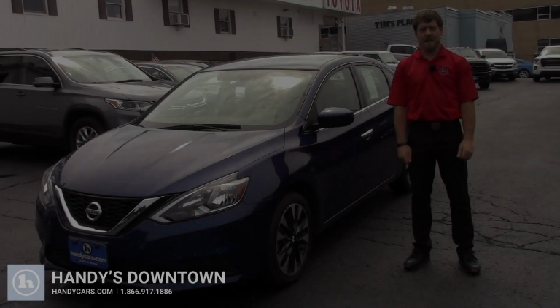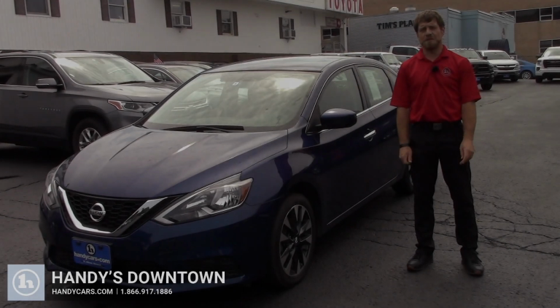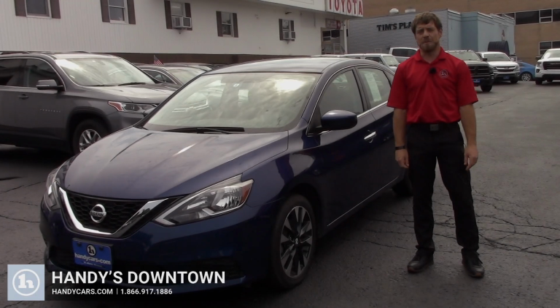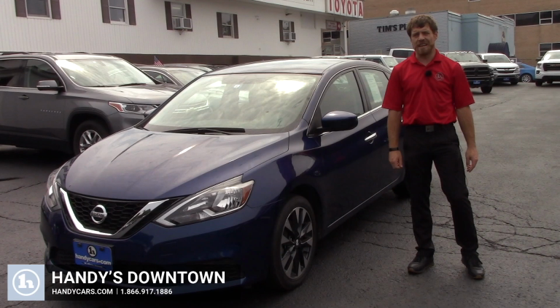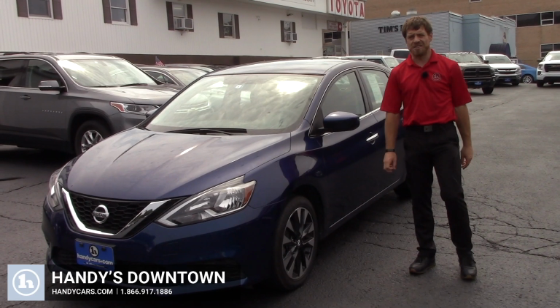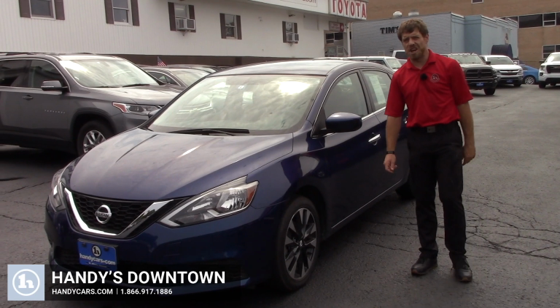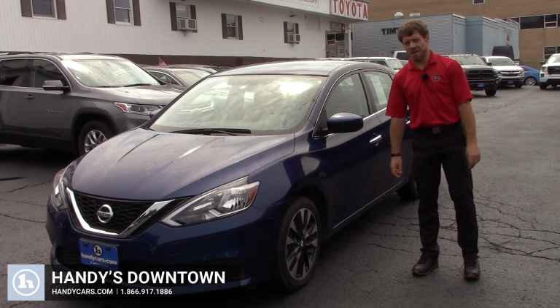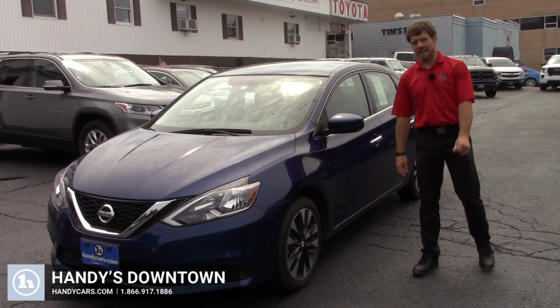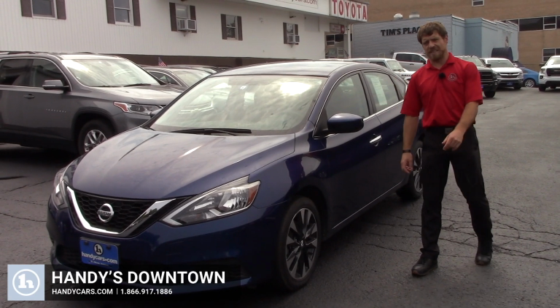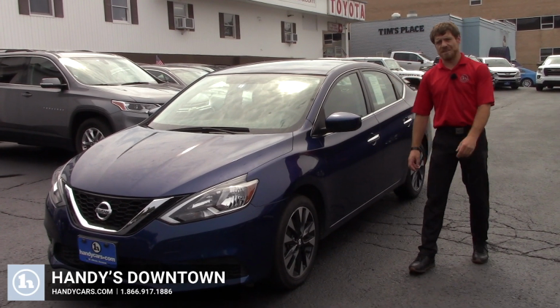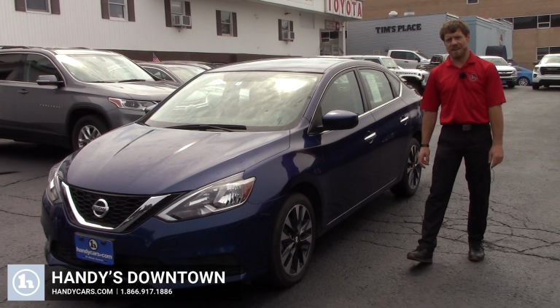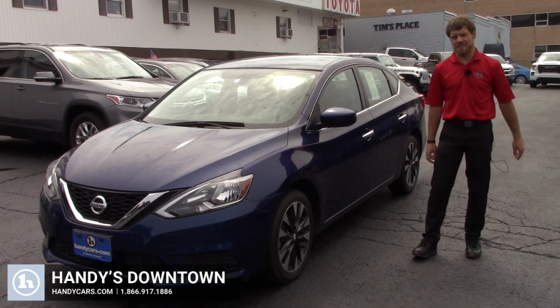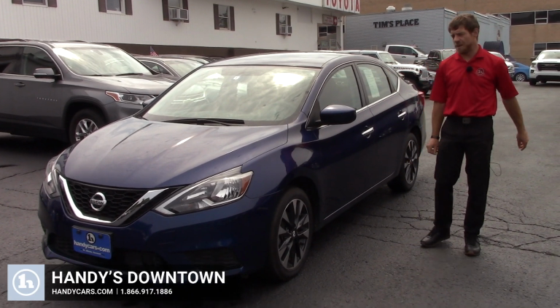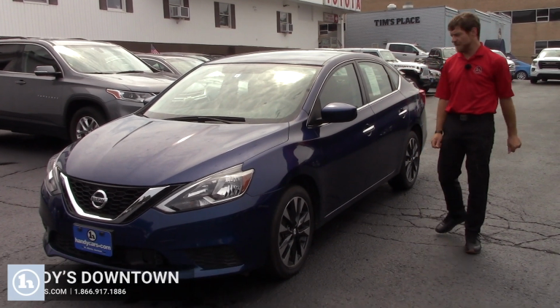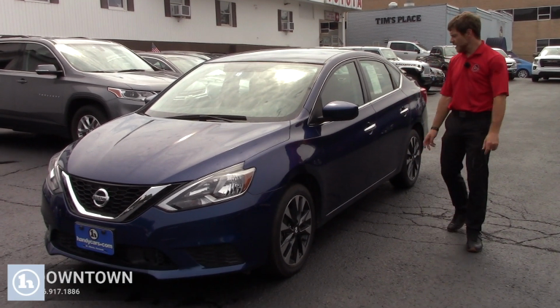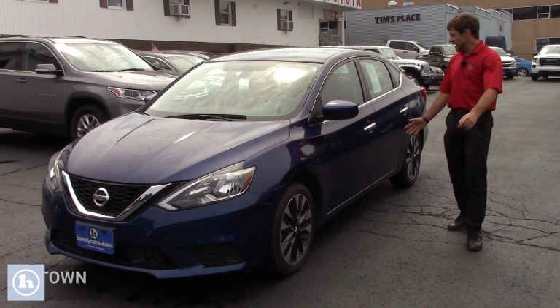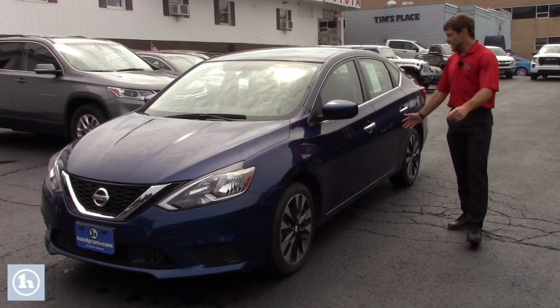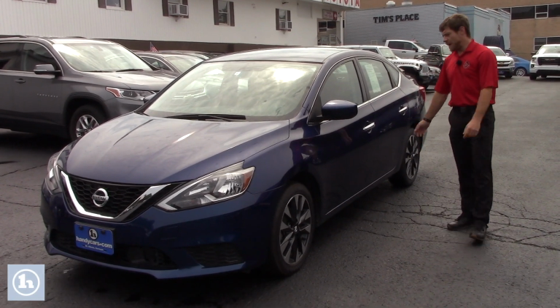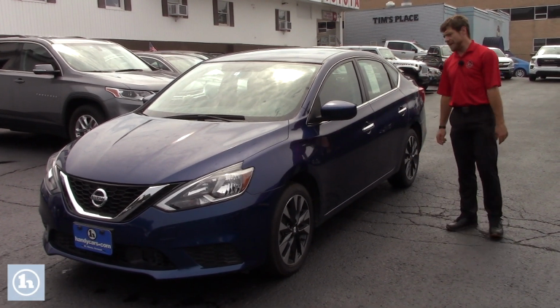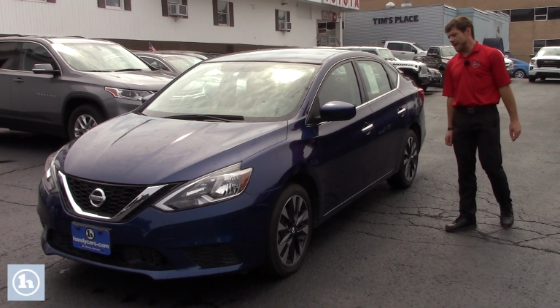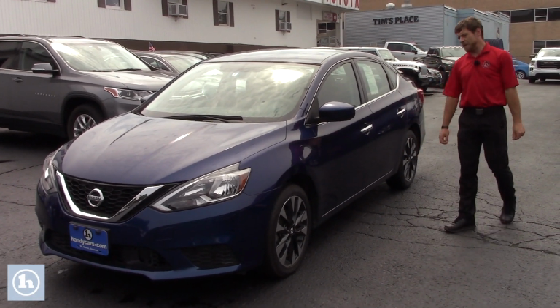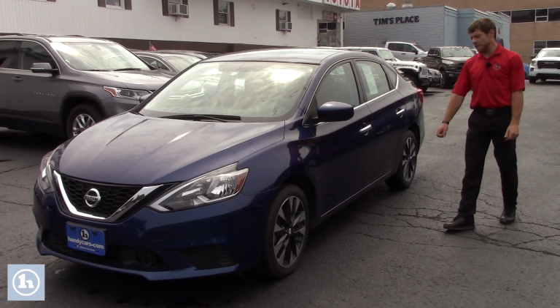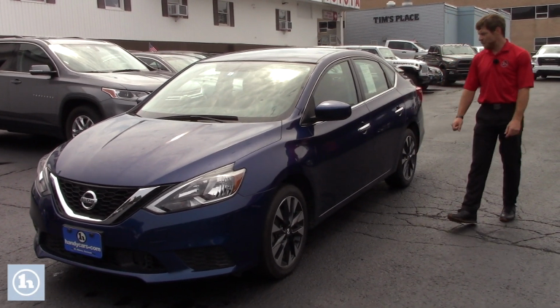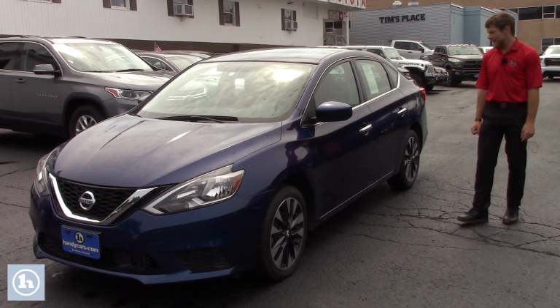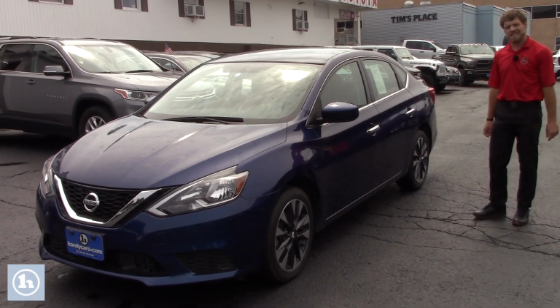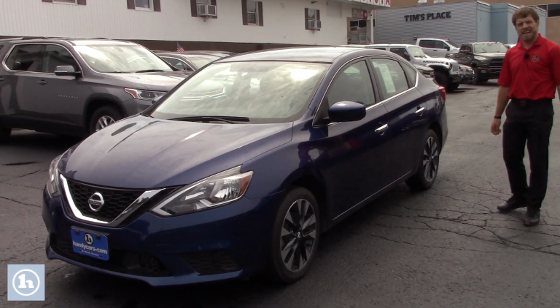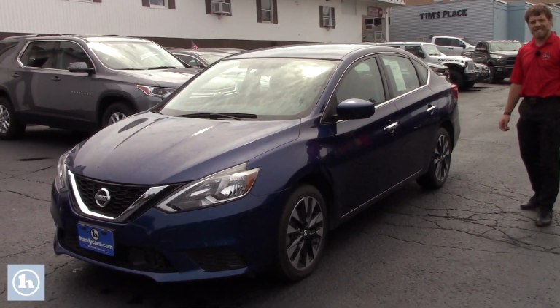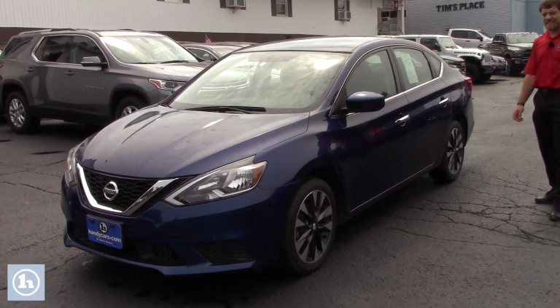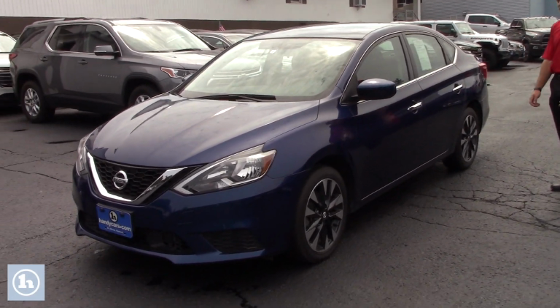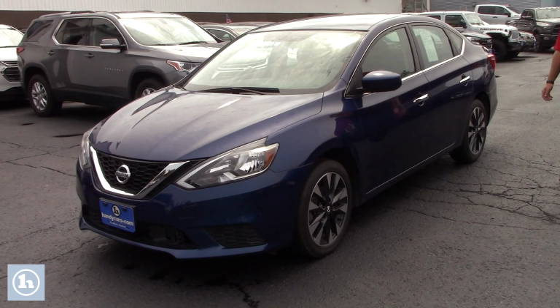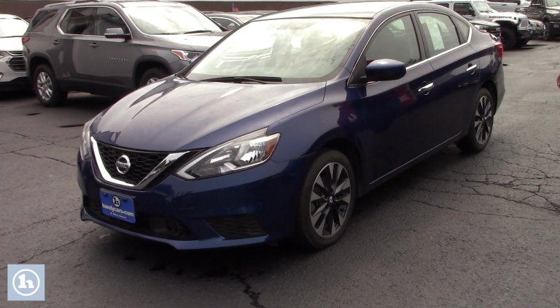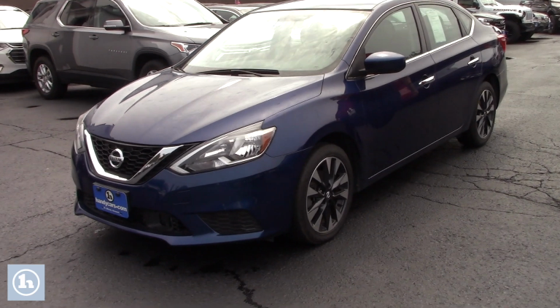Afternoon Betty, it's Josh here at Handys downtown in St. Albans. Behind me I got a beautiful 2019 Nissan Sentra.